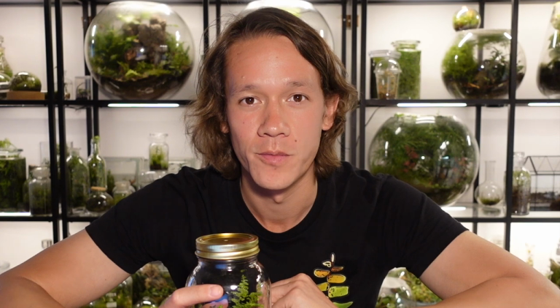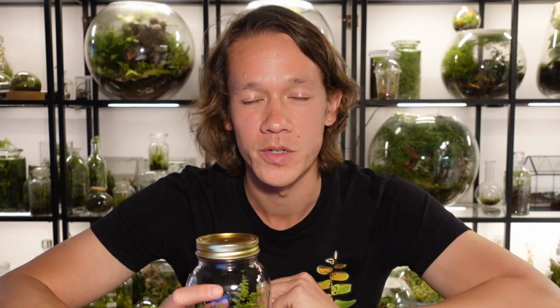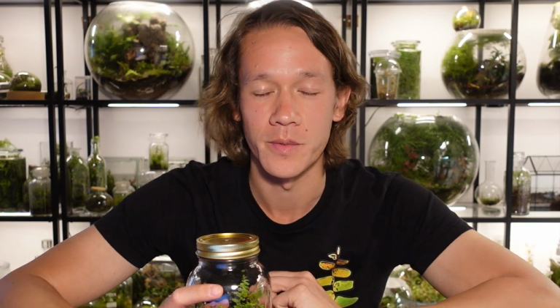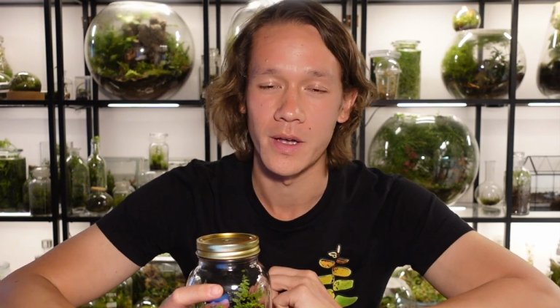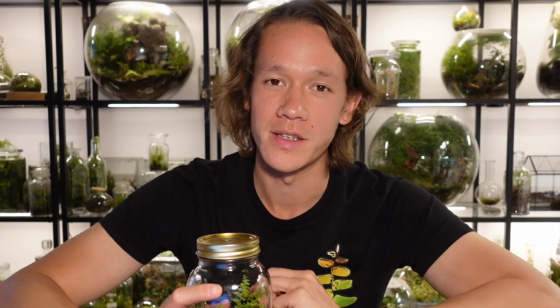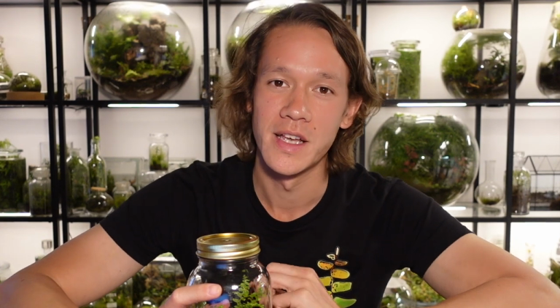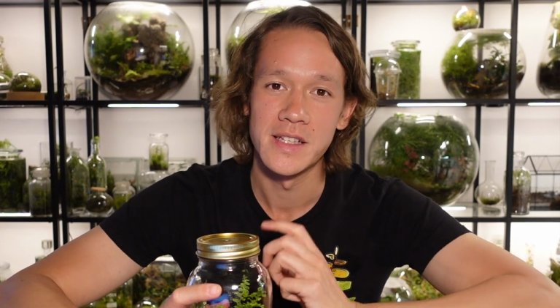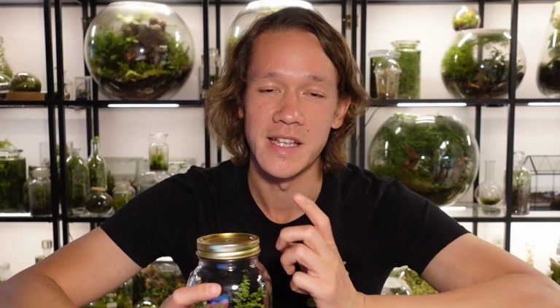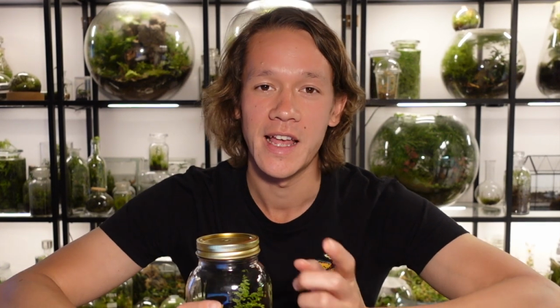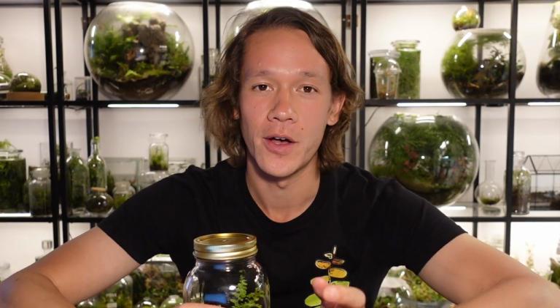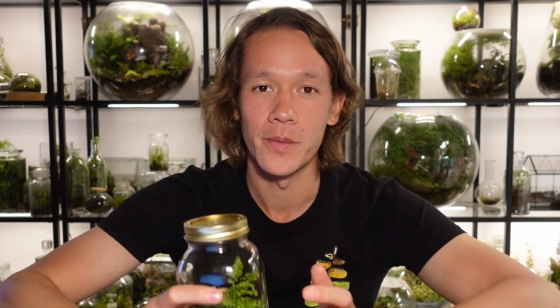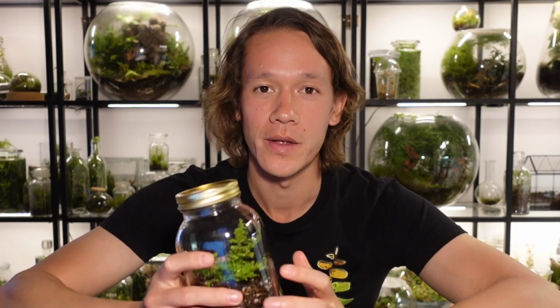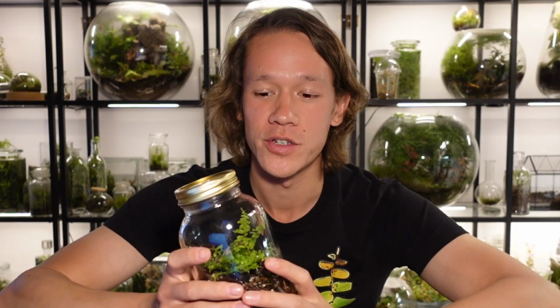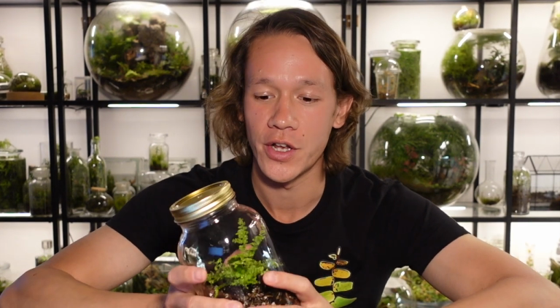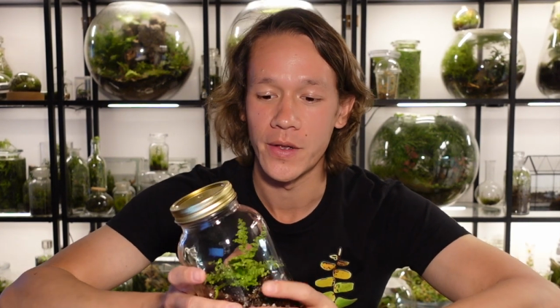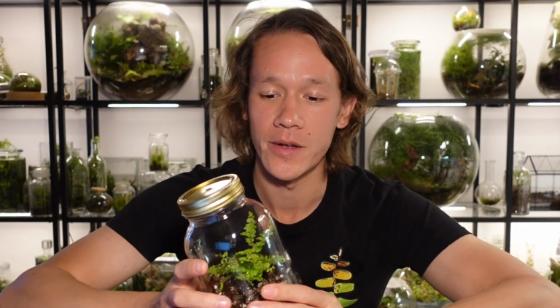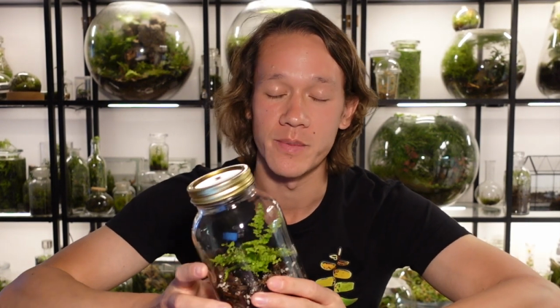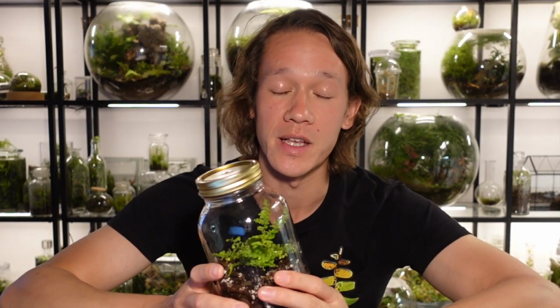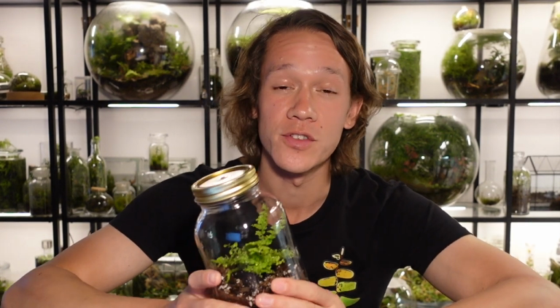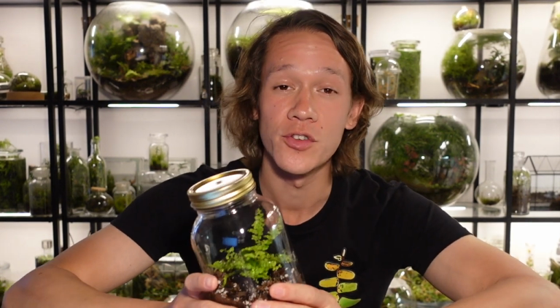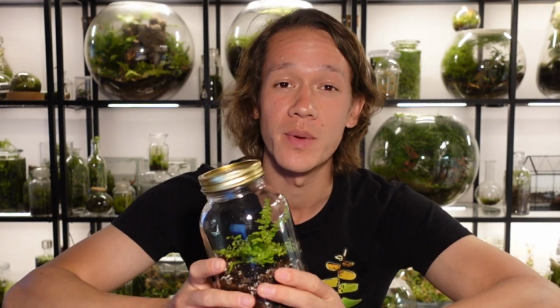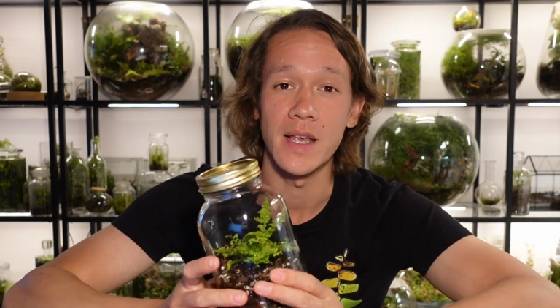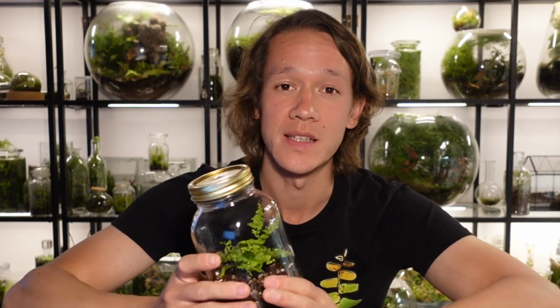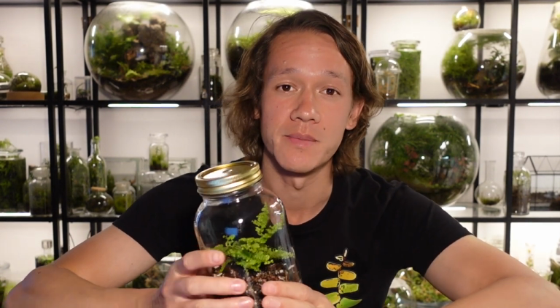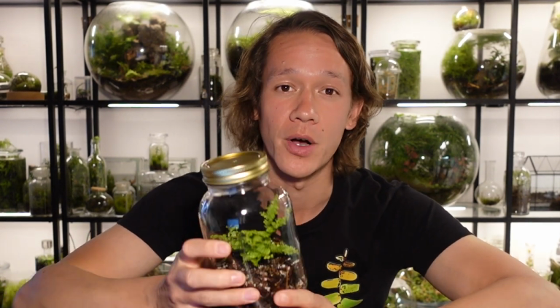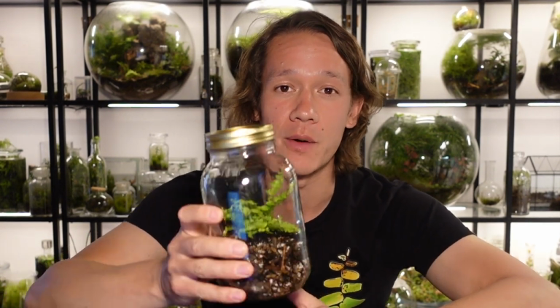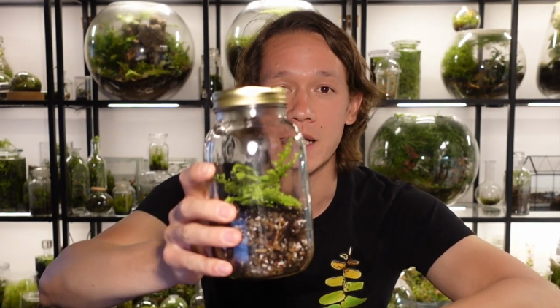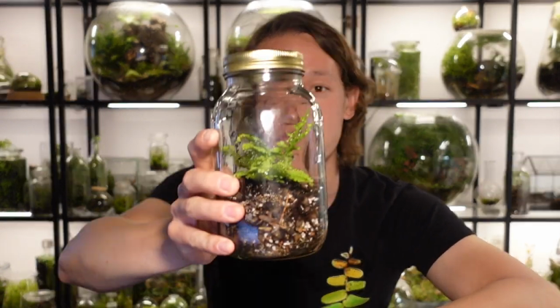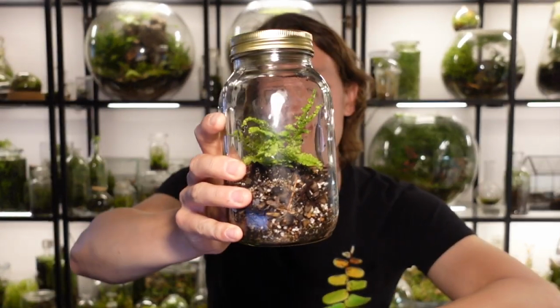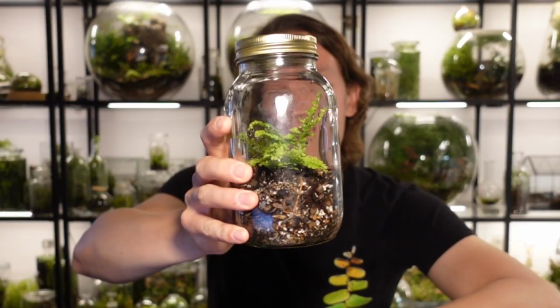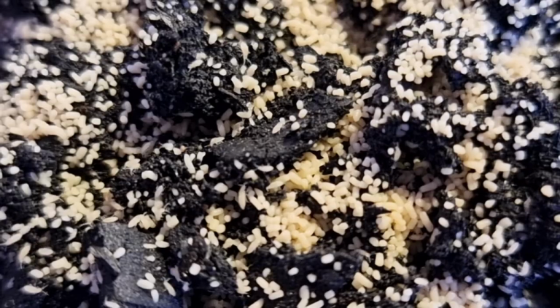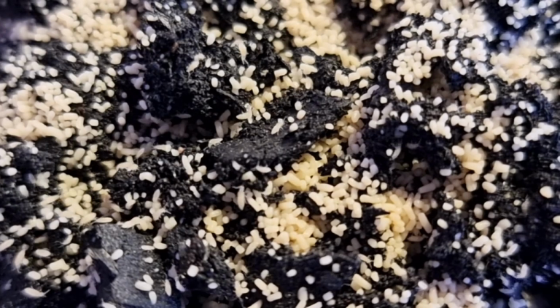What's up guys, today I'm going to show you how to make a super easy bioactive terrarium.